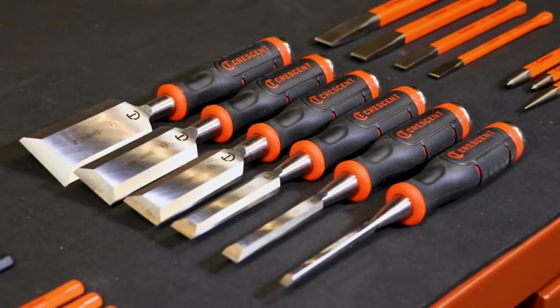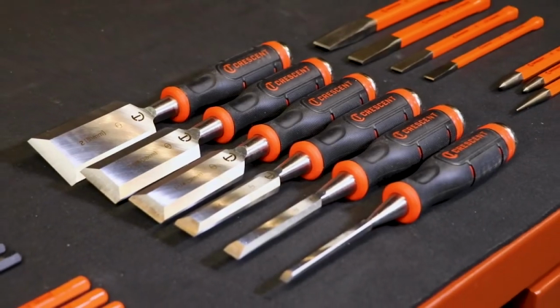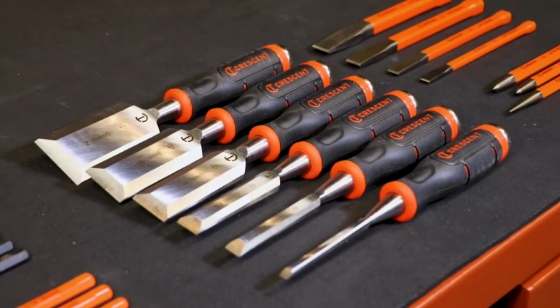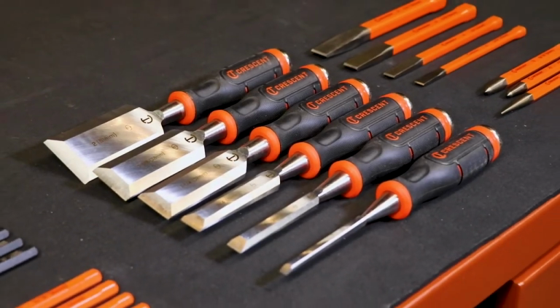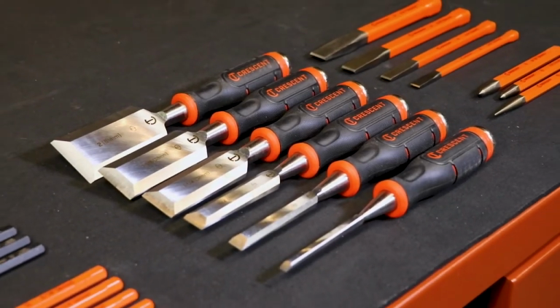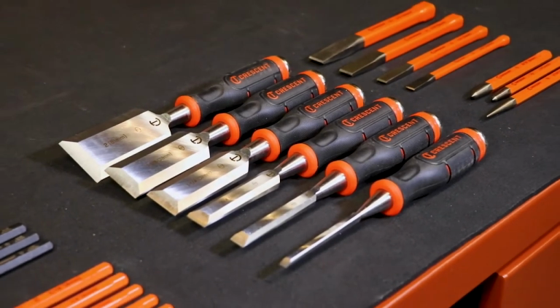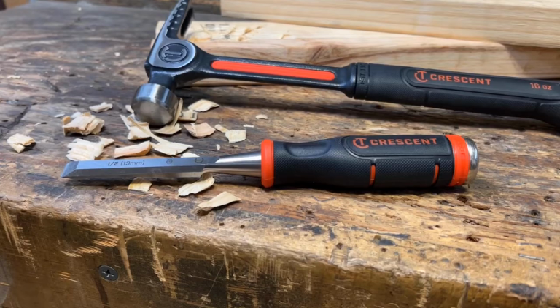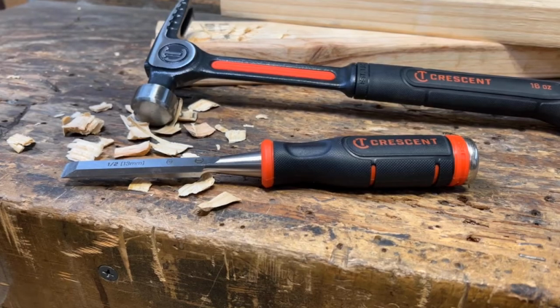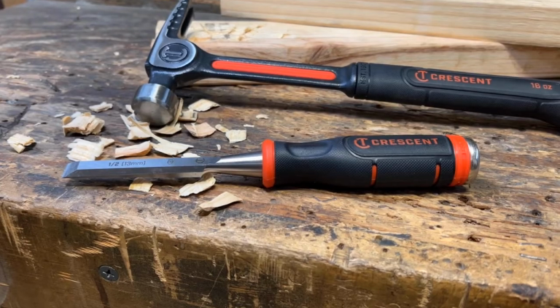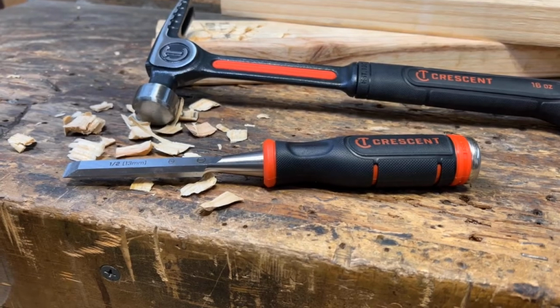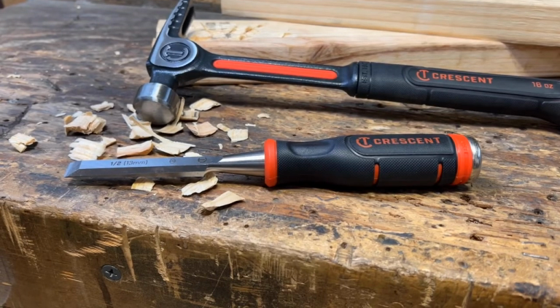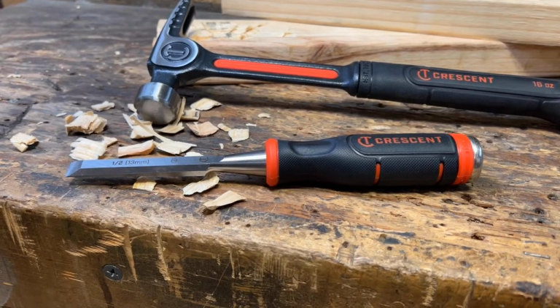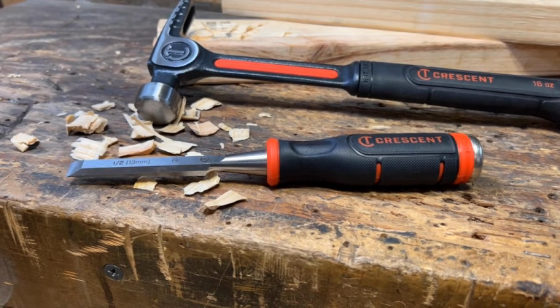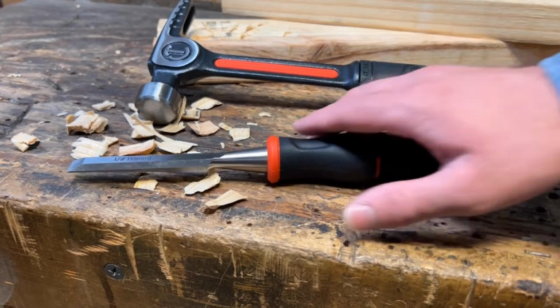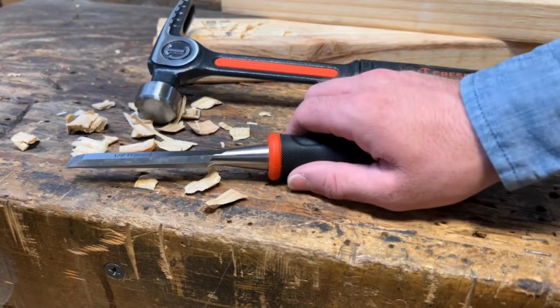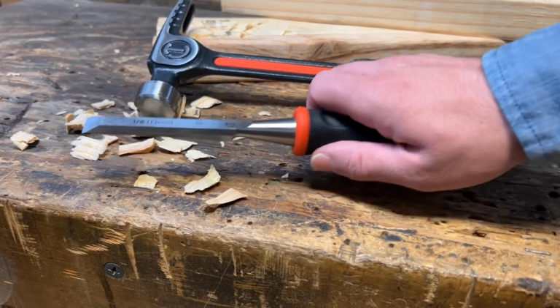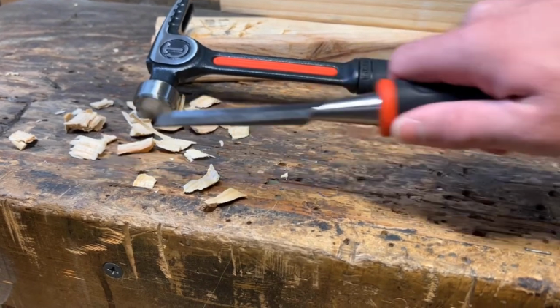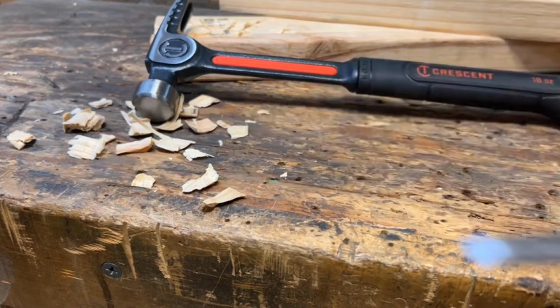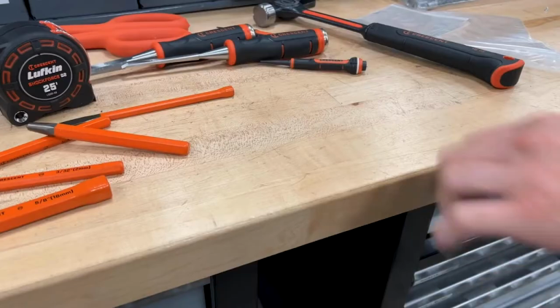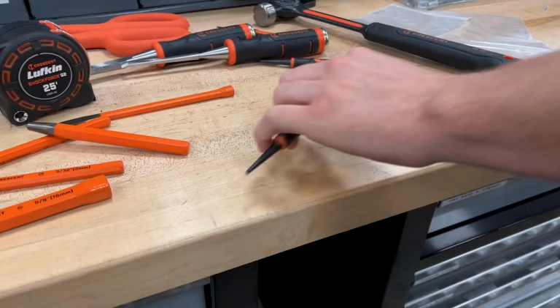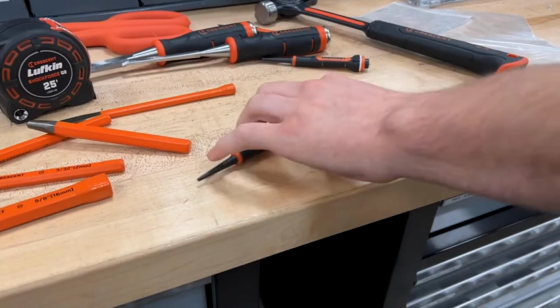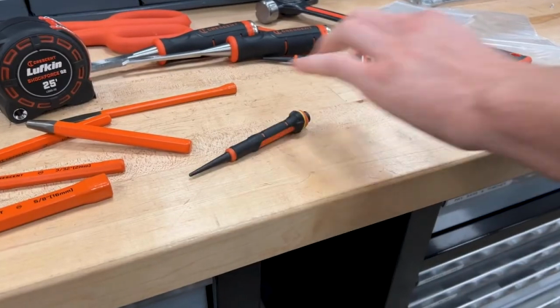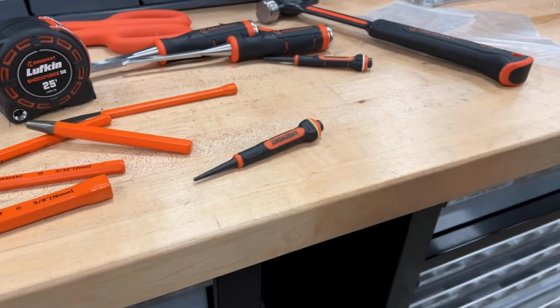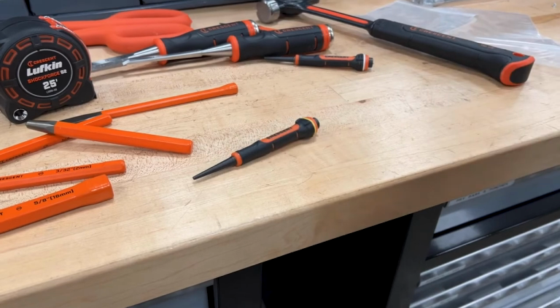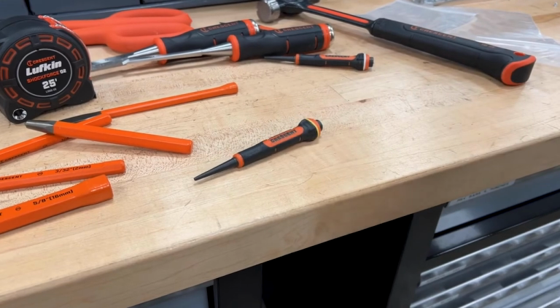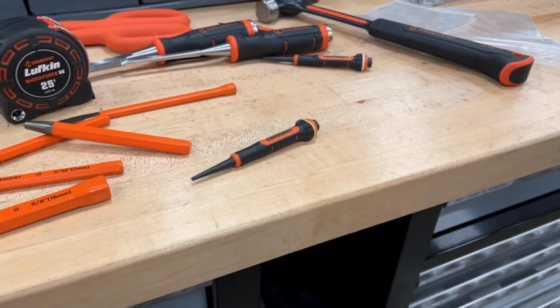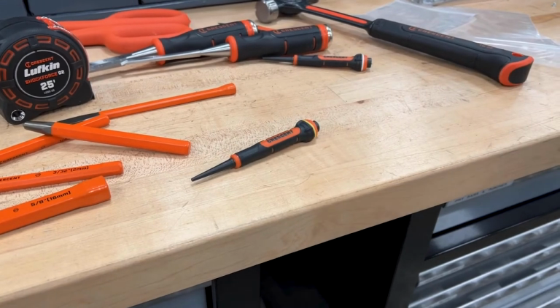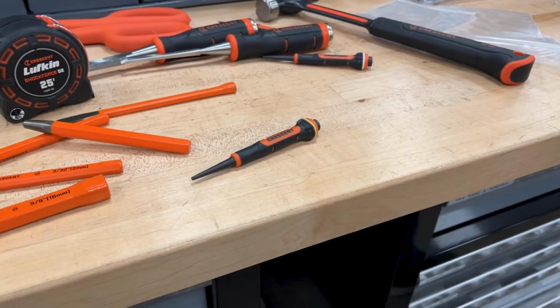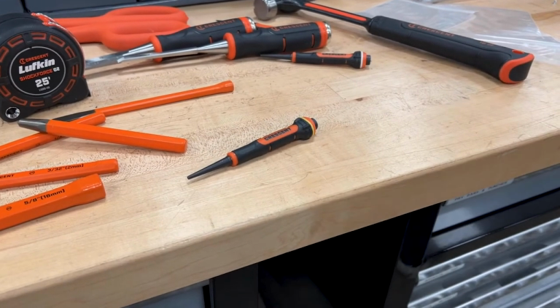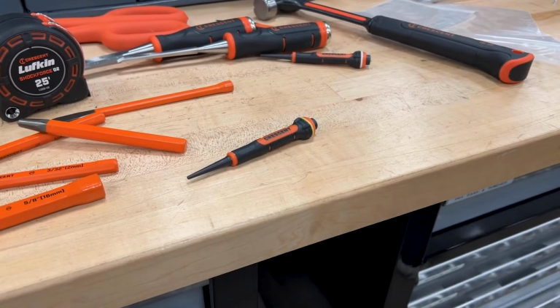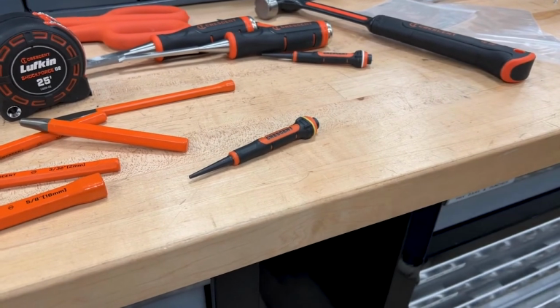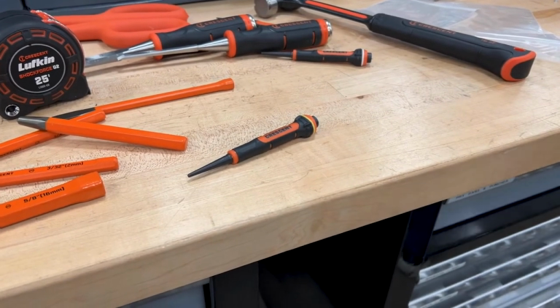Additionally, these tools have been constructed with two parallel flats for easy pickup and to reduce tool roll-off.